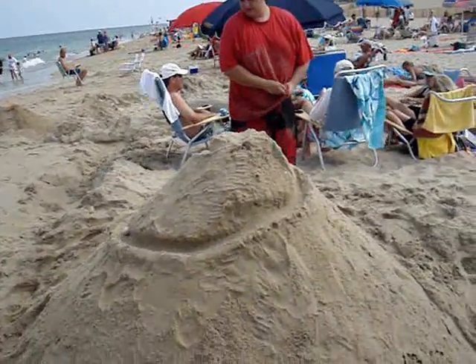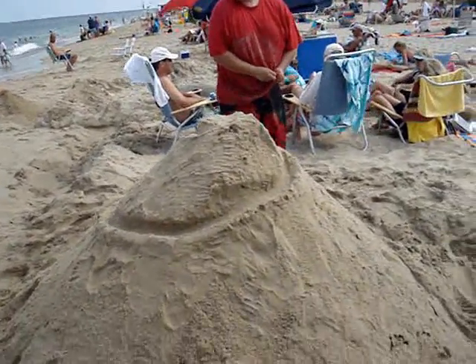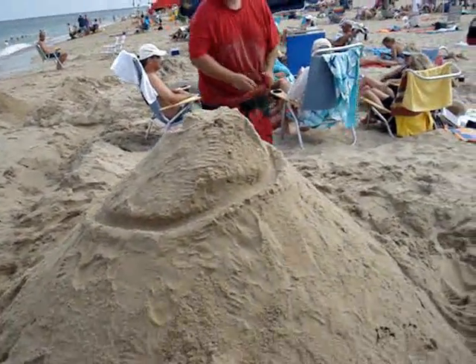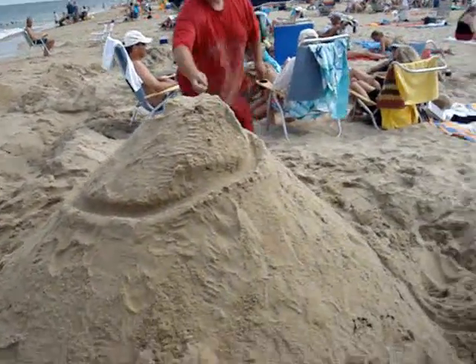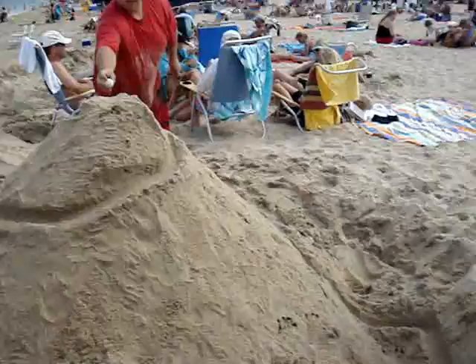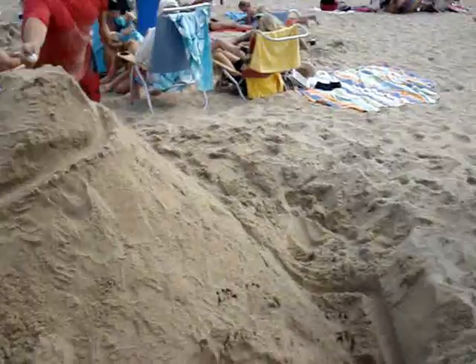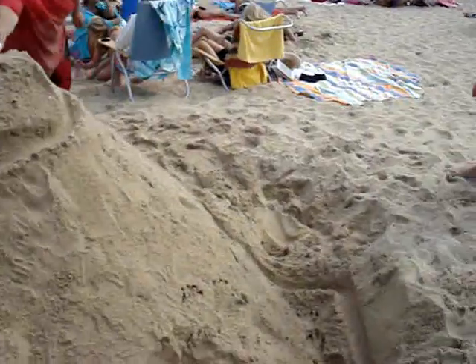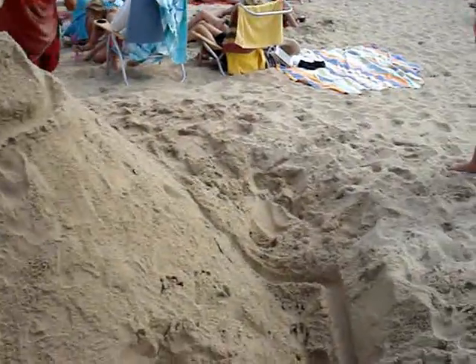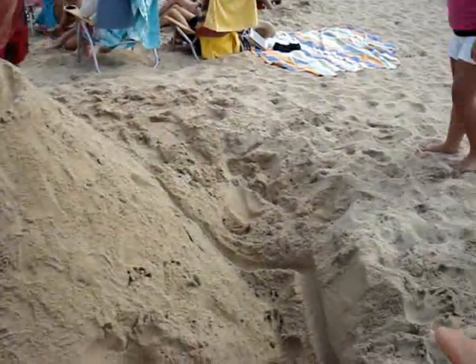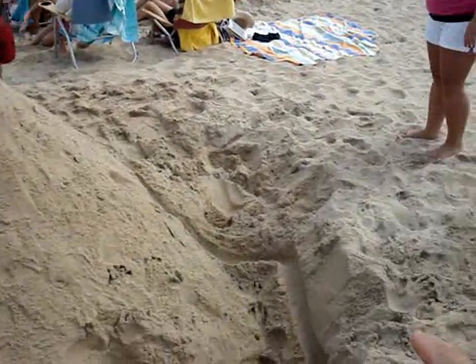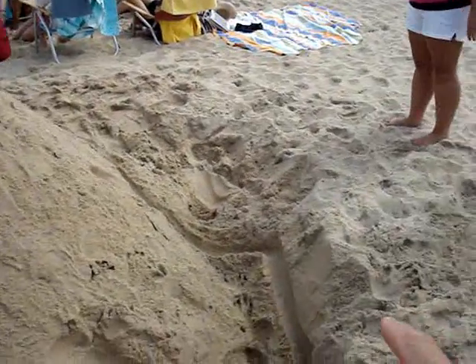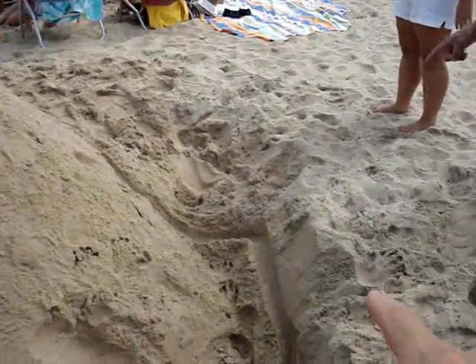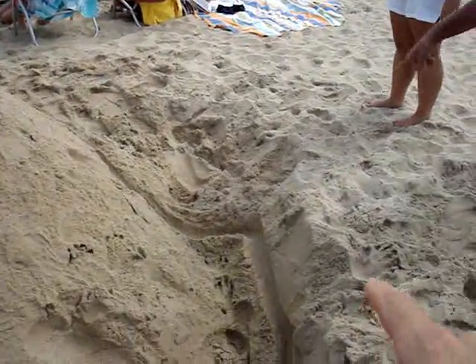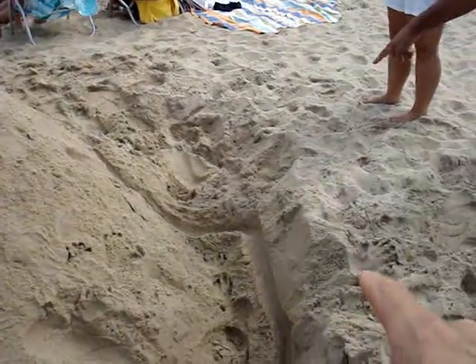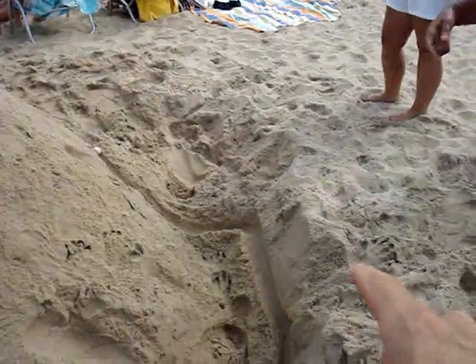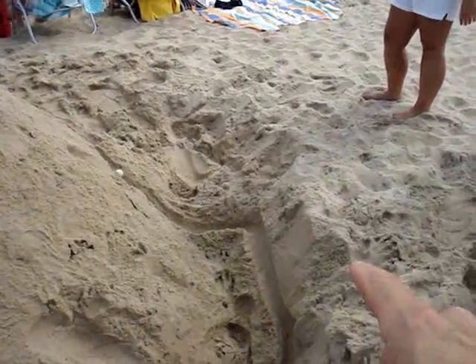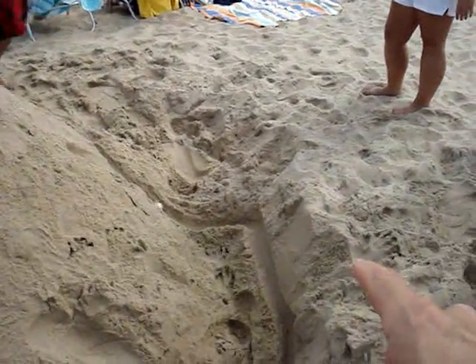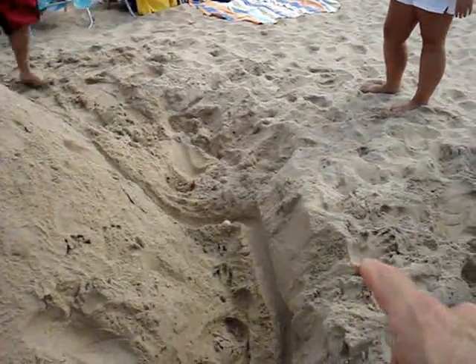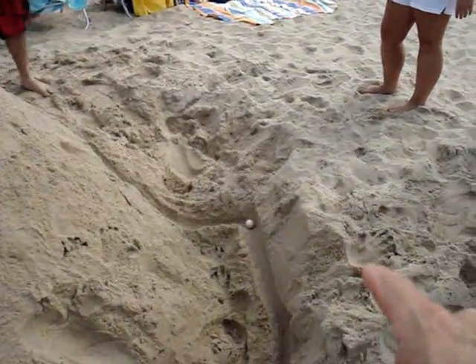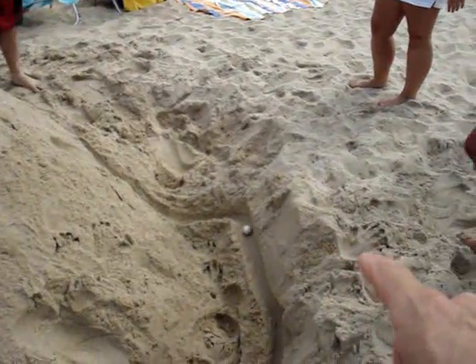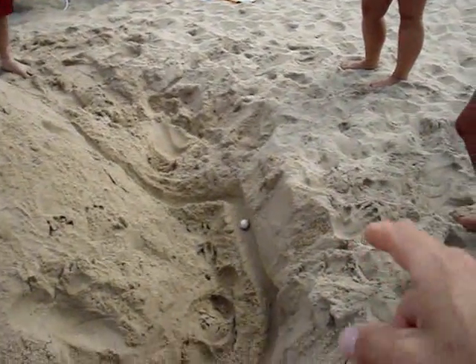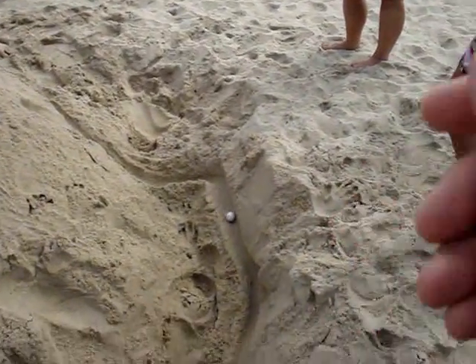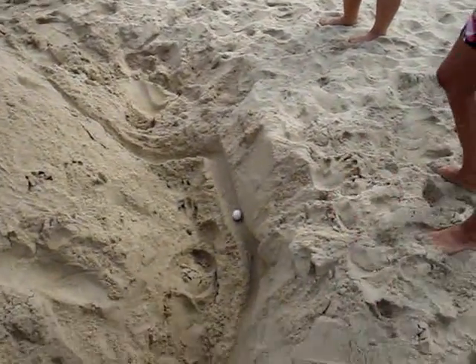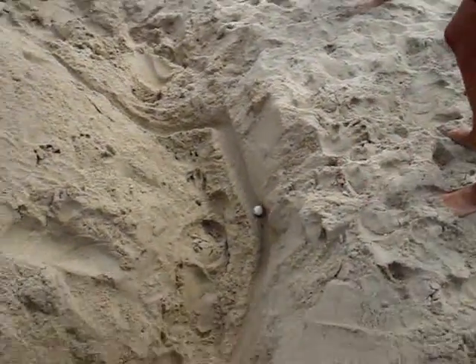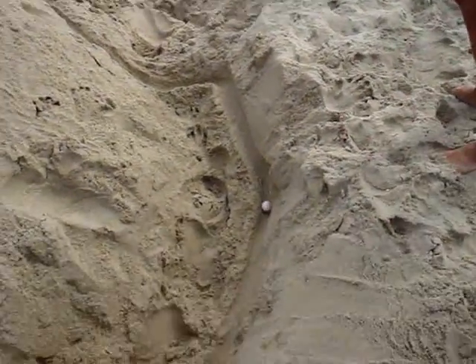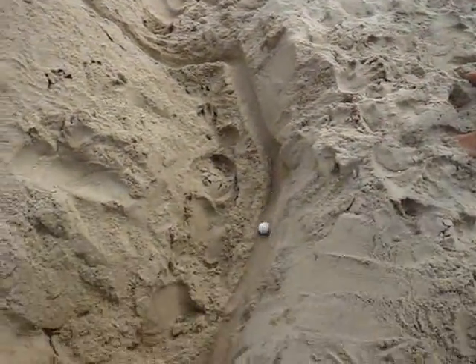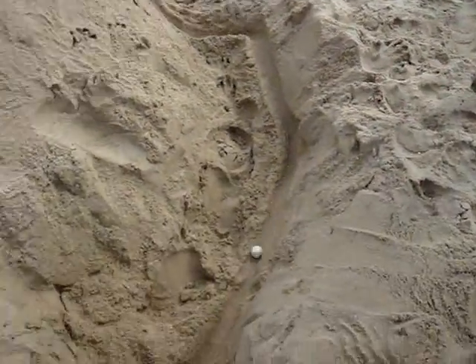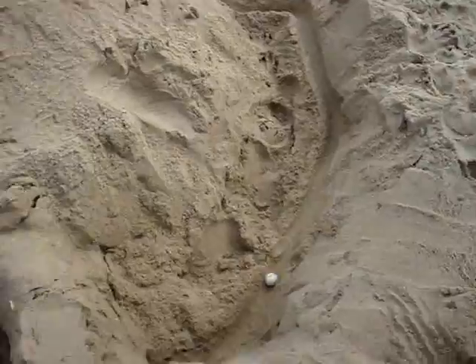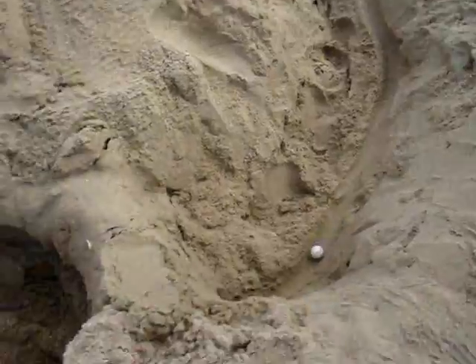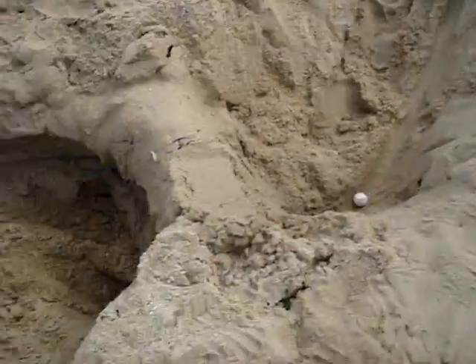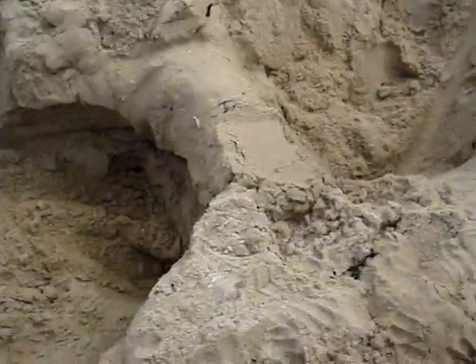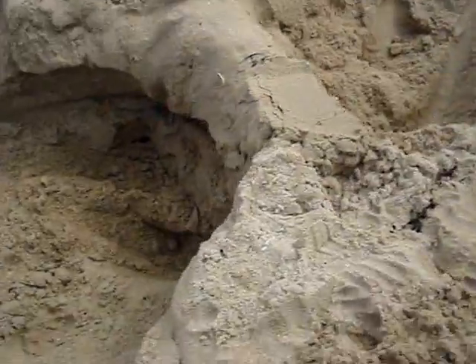Oh, see this uphill part? Look, this is the amazing thing we did. It's uphill right there. Uphill! Wow. There you go.